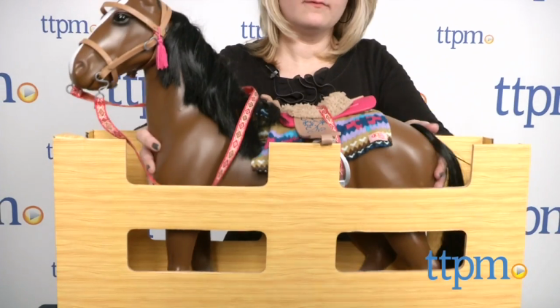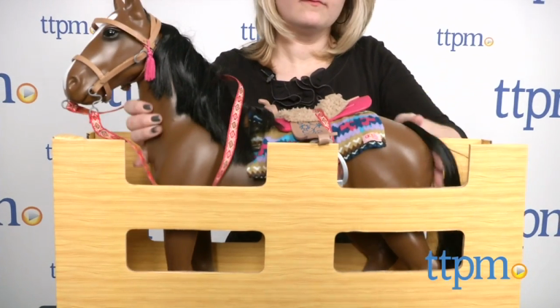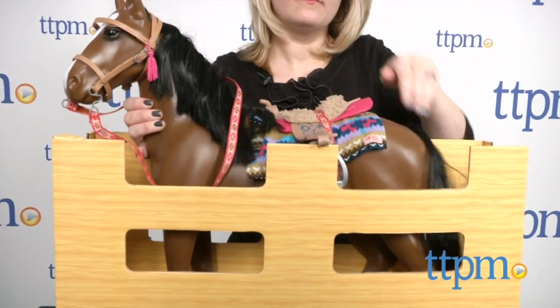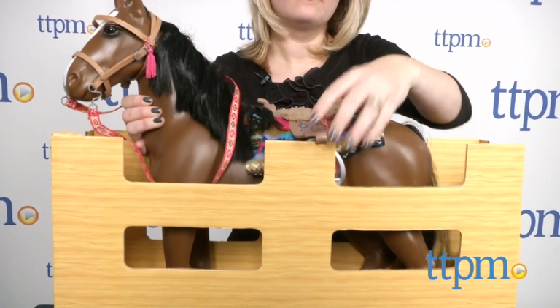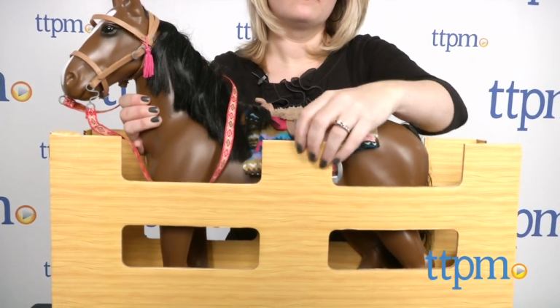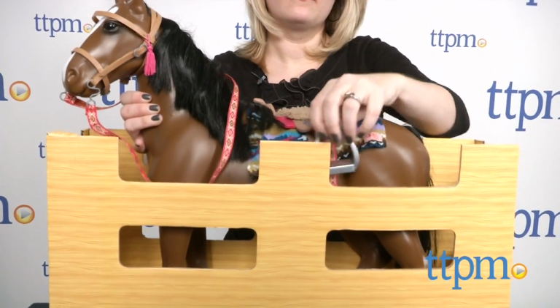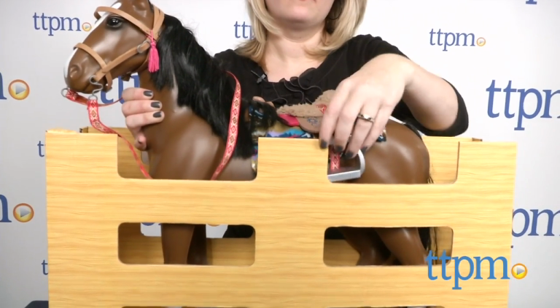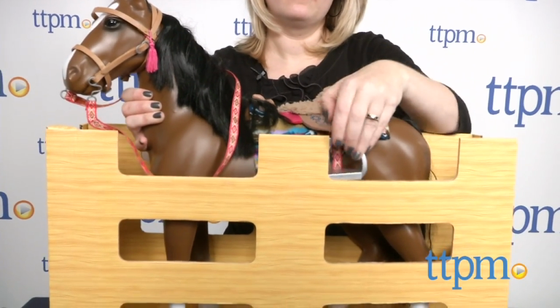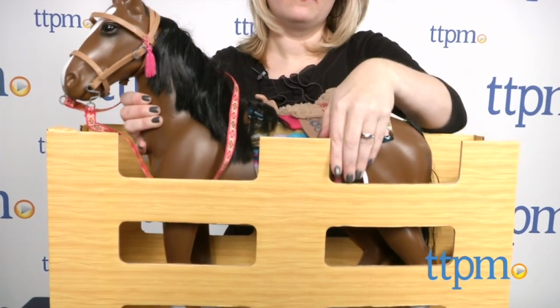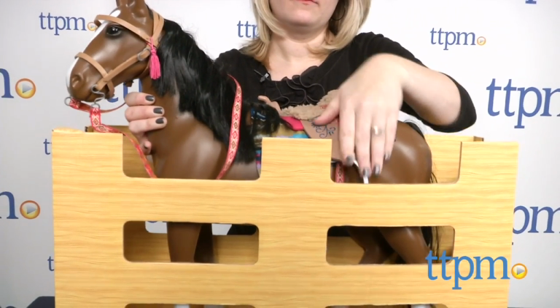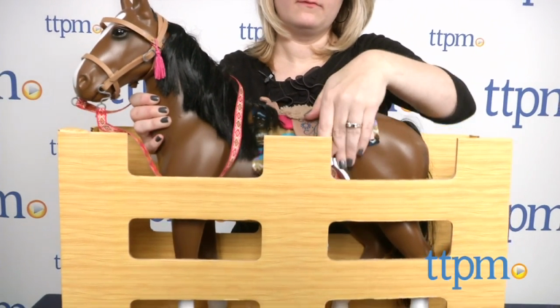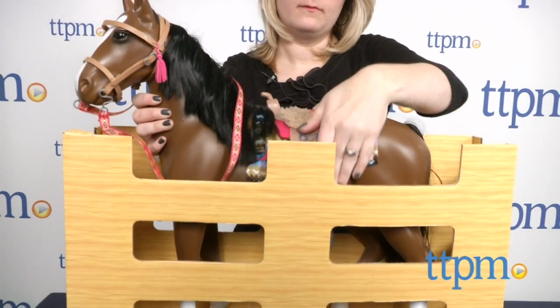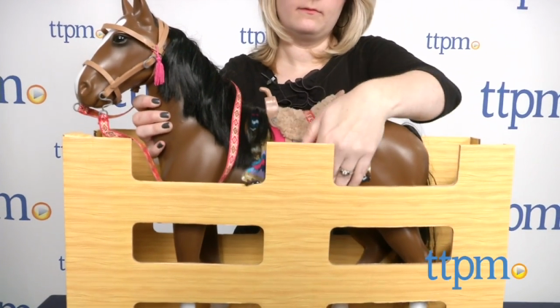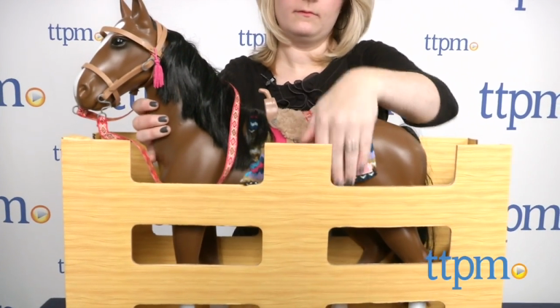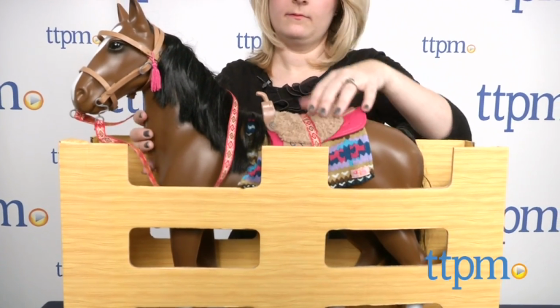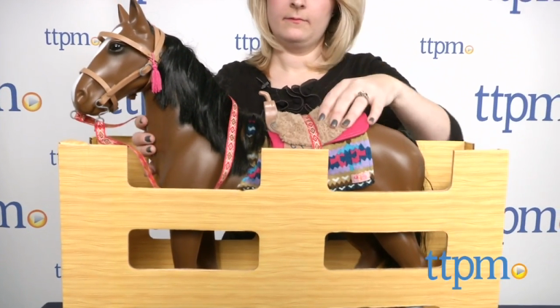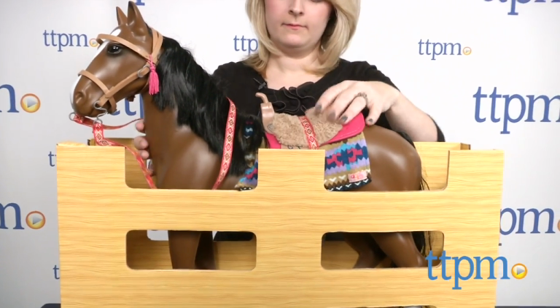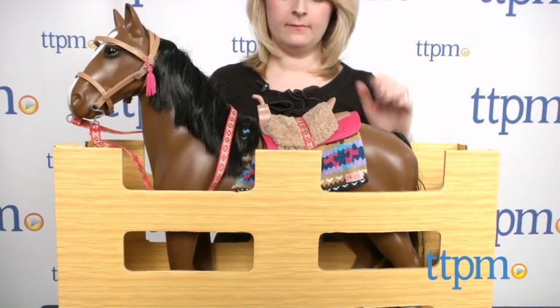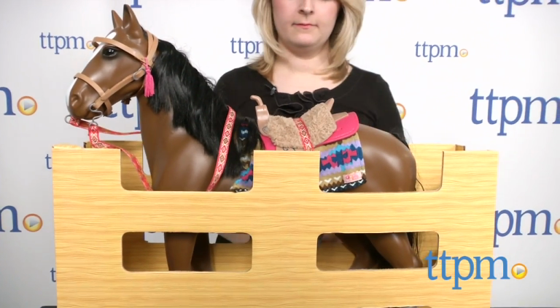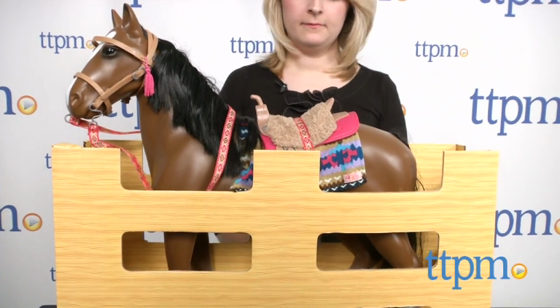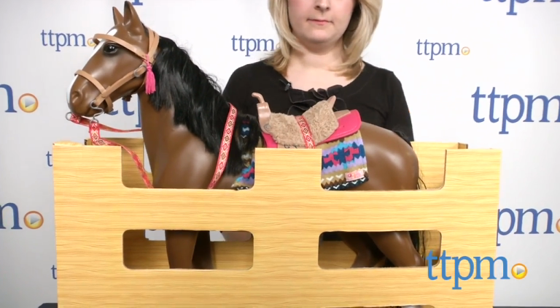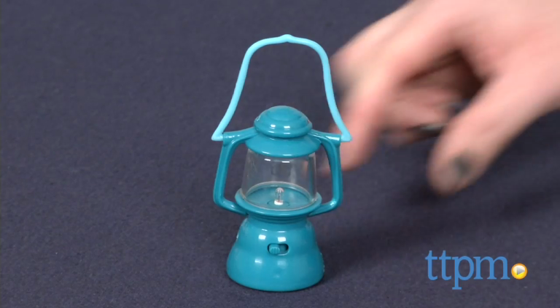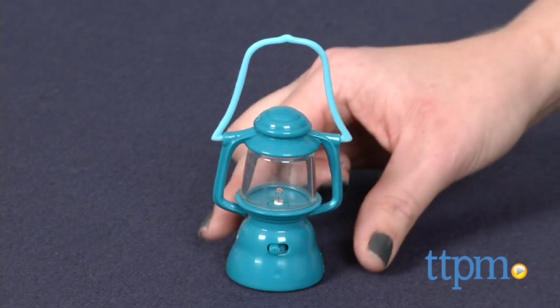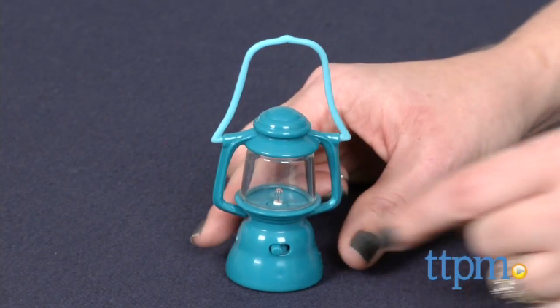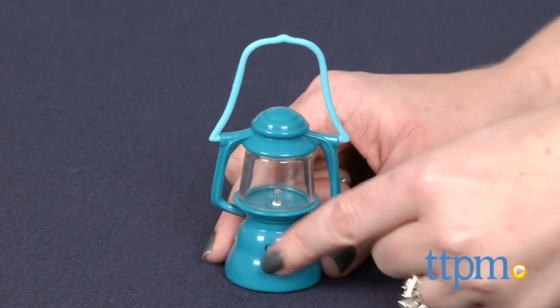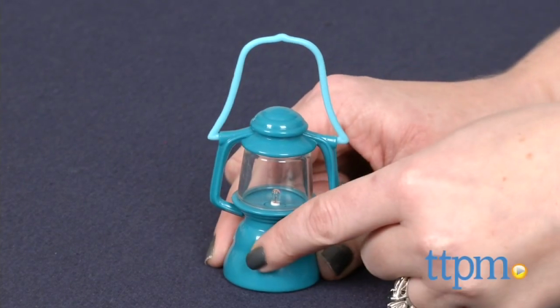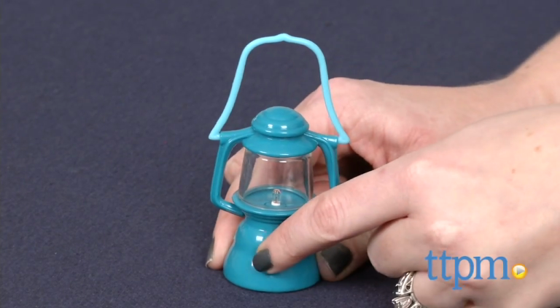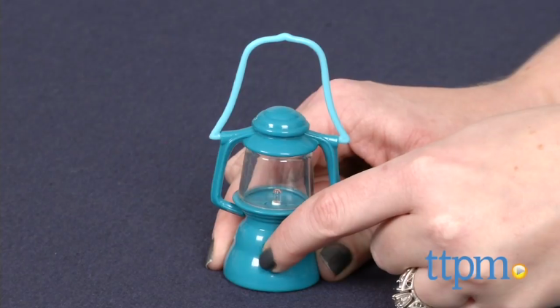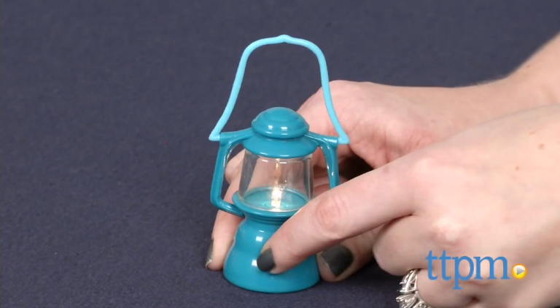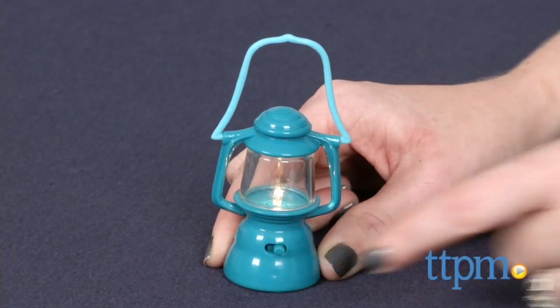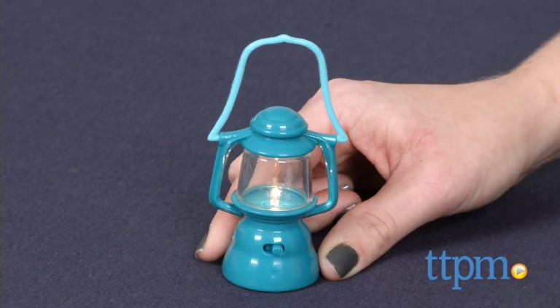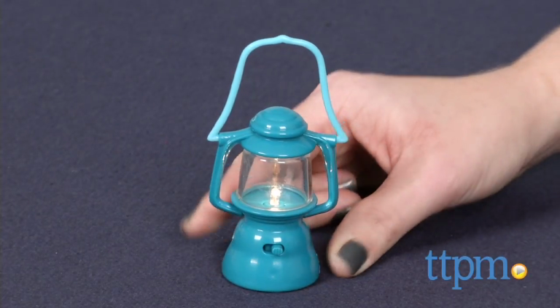The packaging can also be used as a horse stable. Two button cell batteries are included for the lantern accessory.